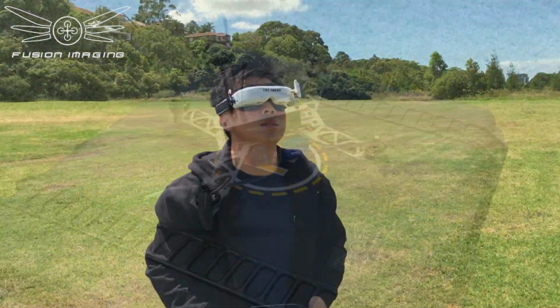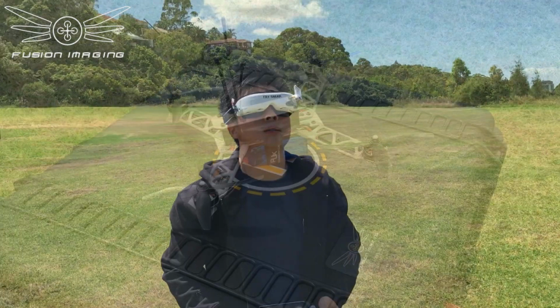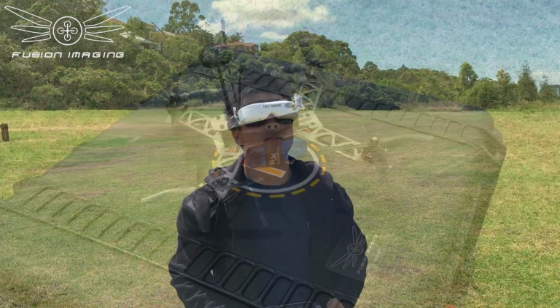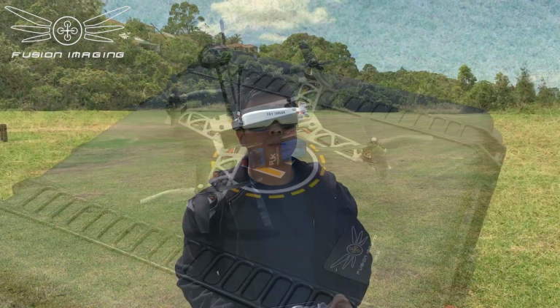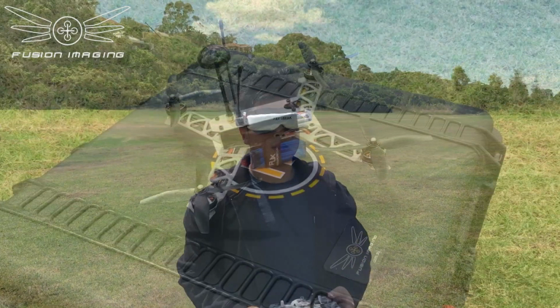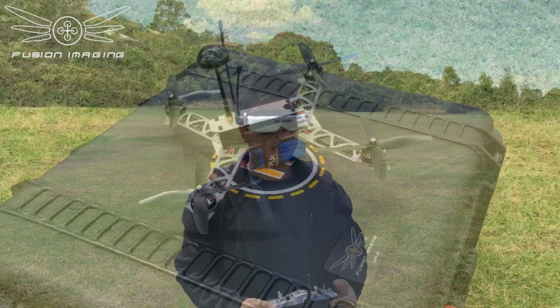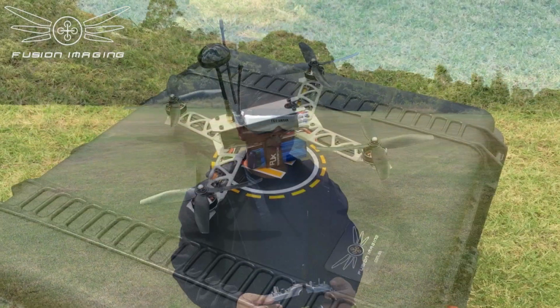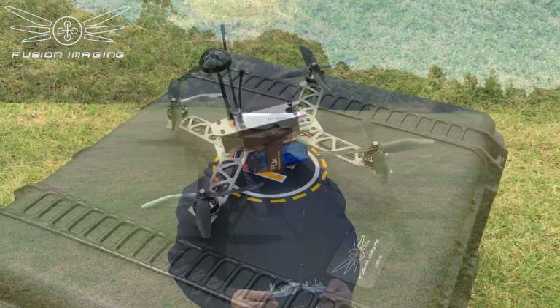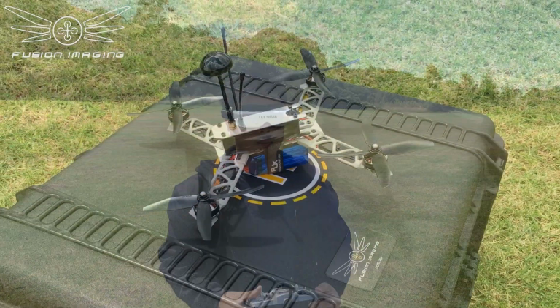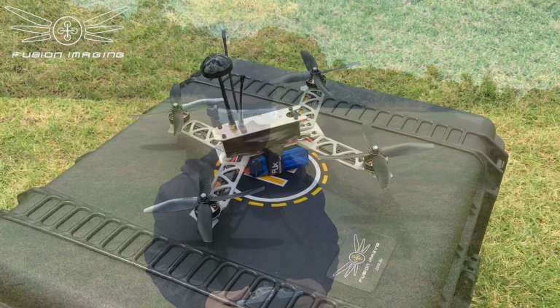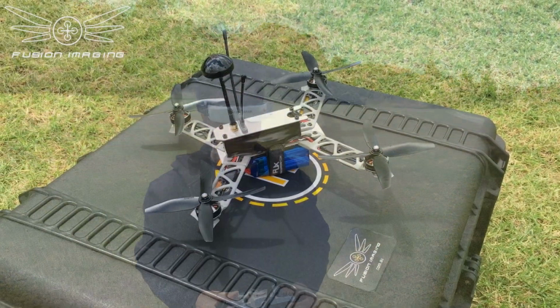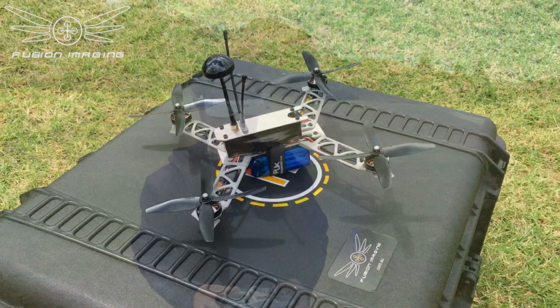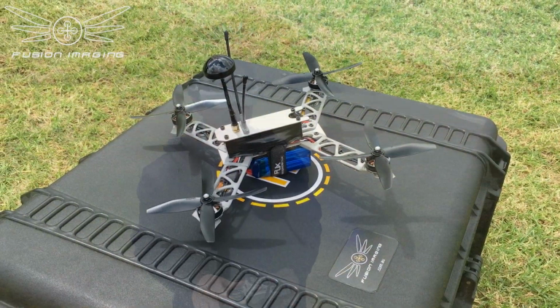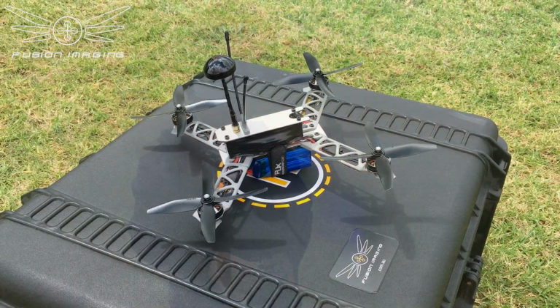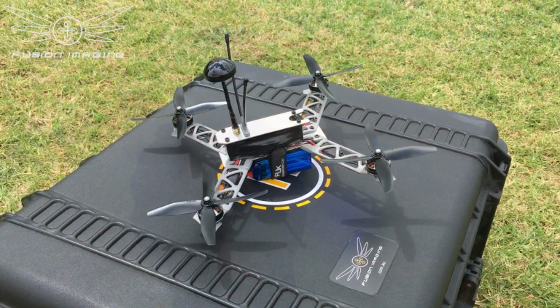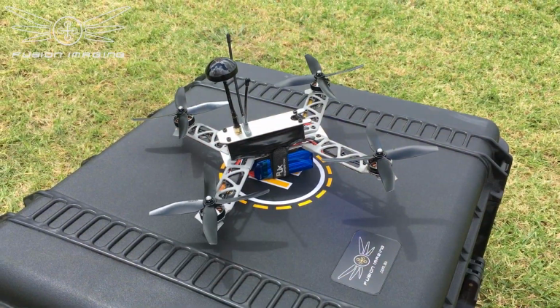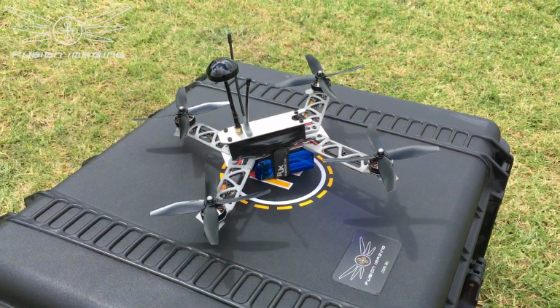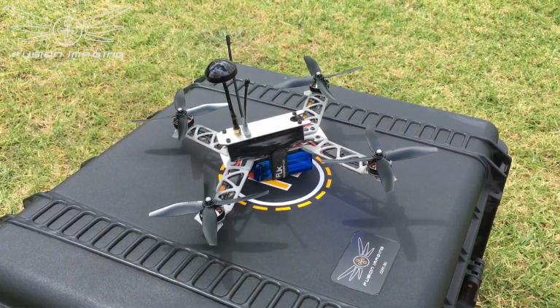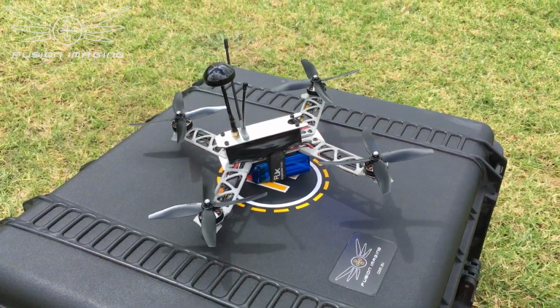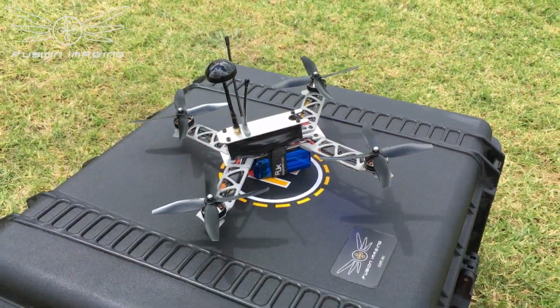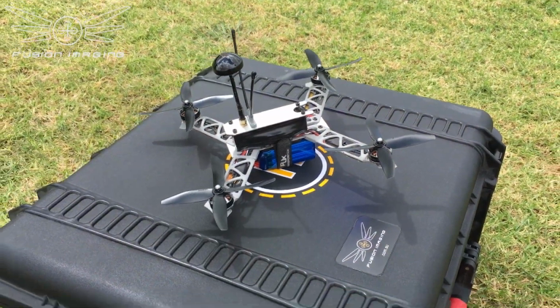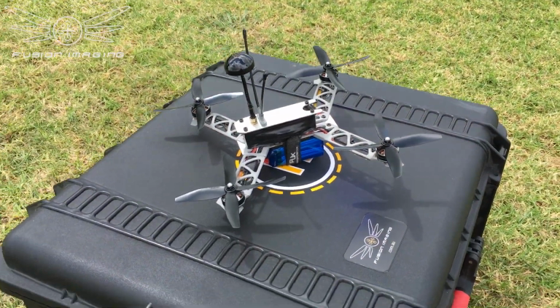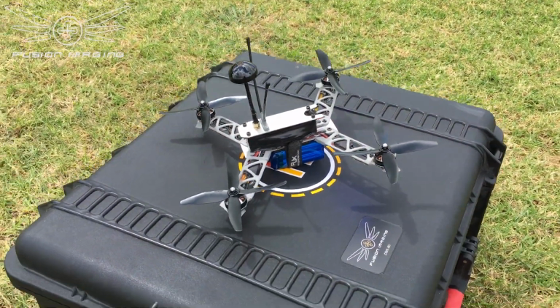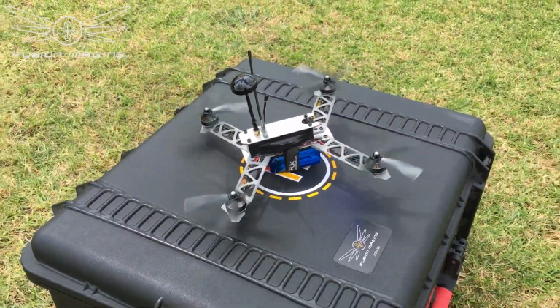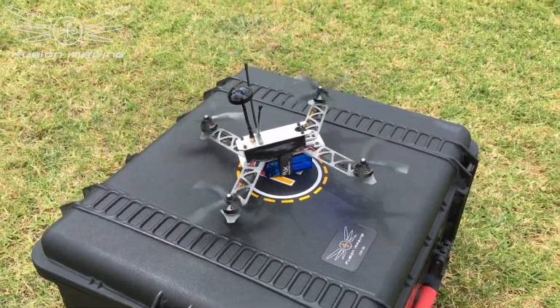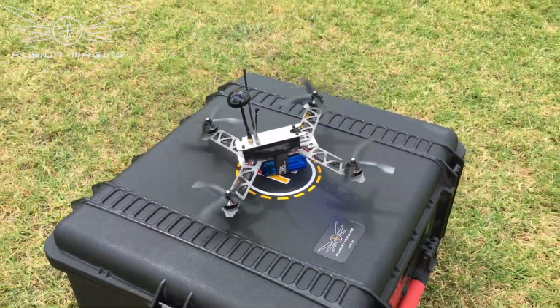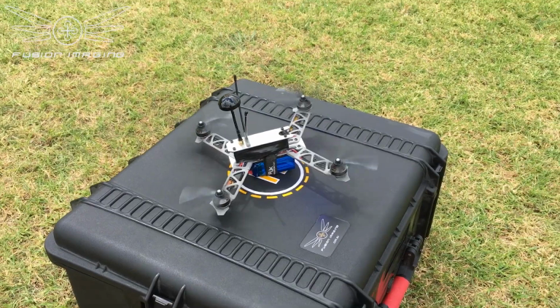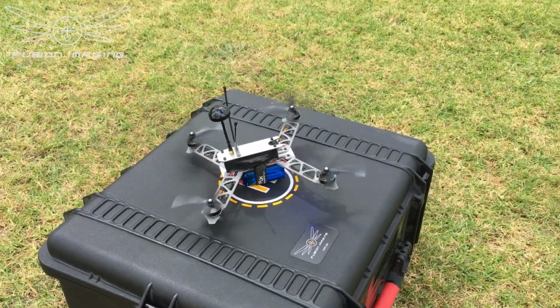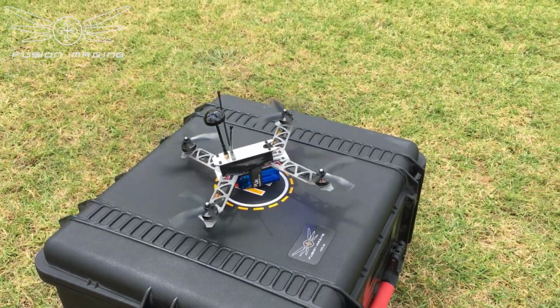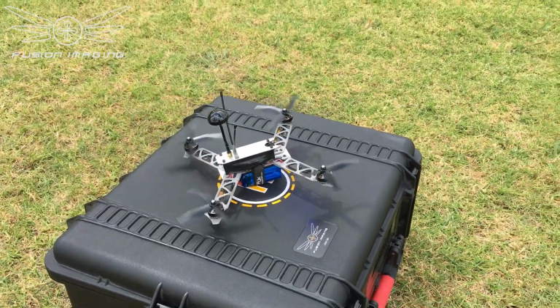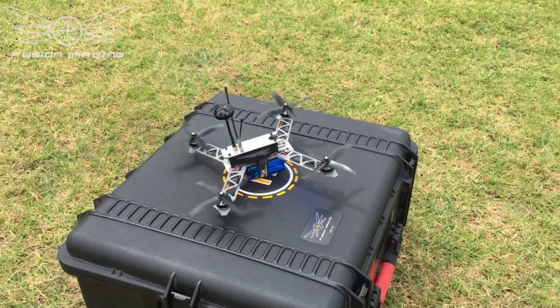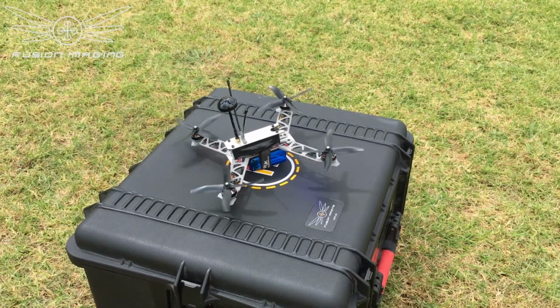All right, Hayden, are you ready to fire up? Let's go. Okay, this is it — this is our maiden flight.